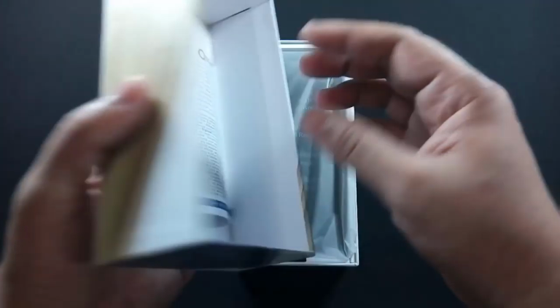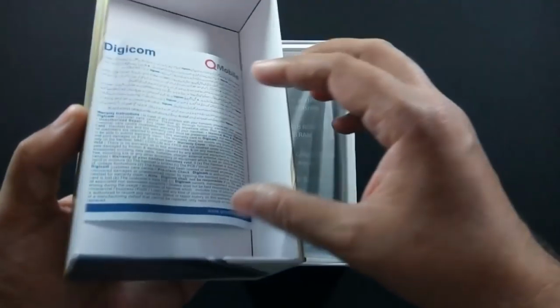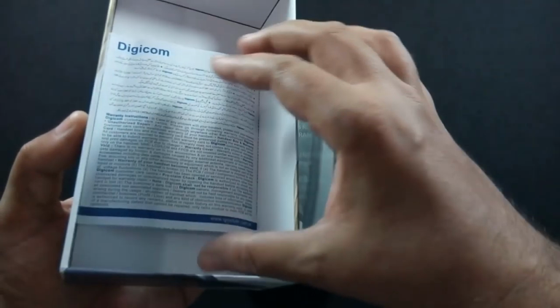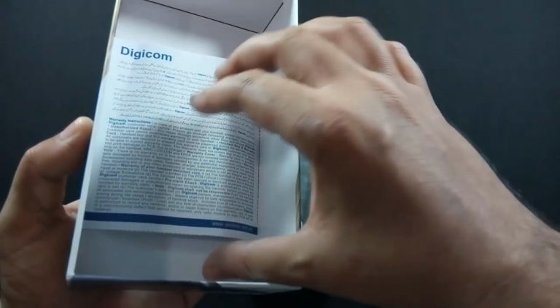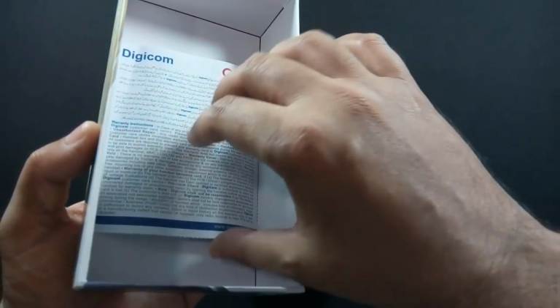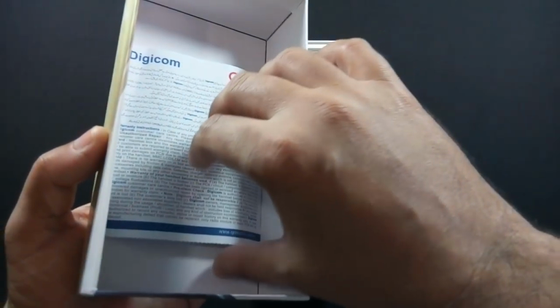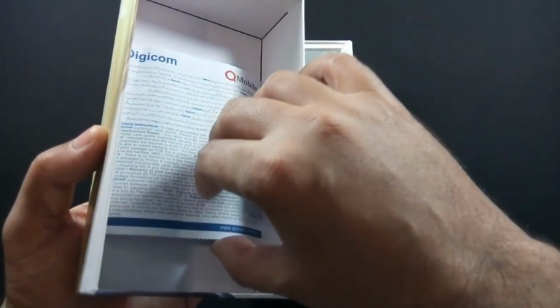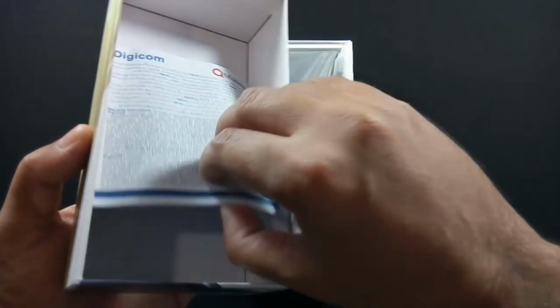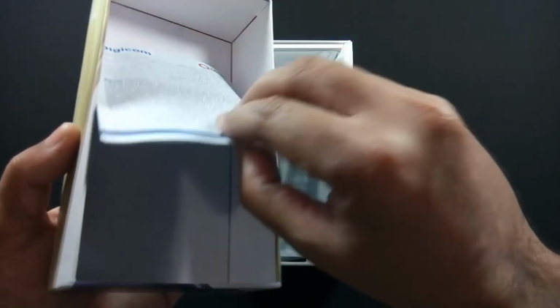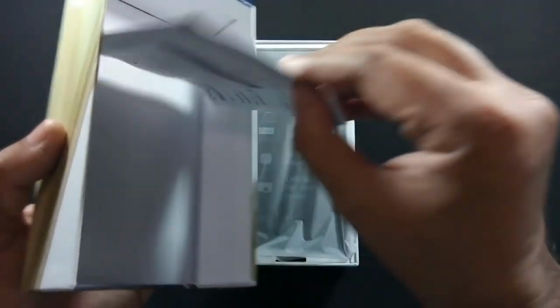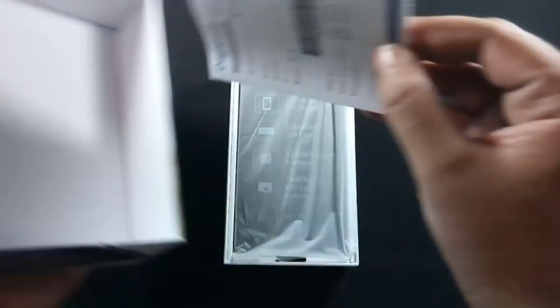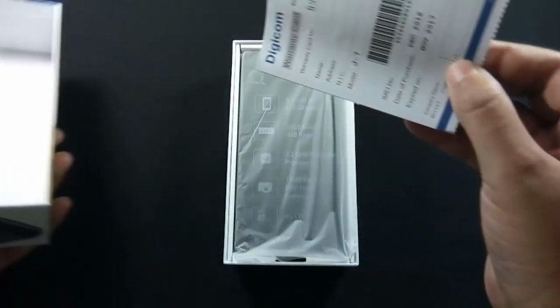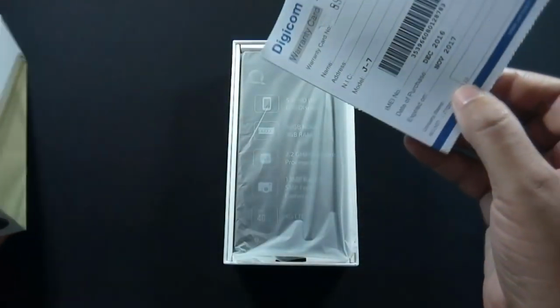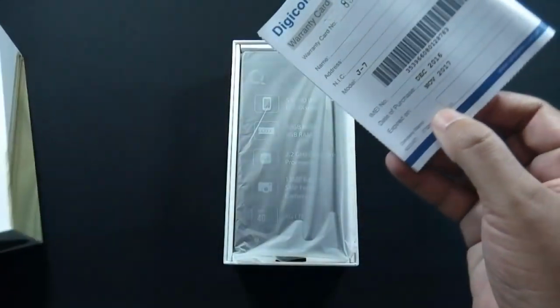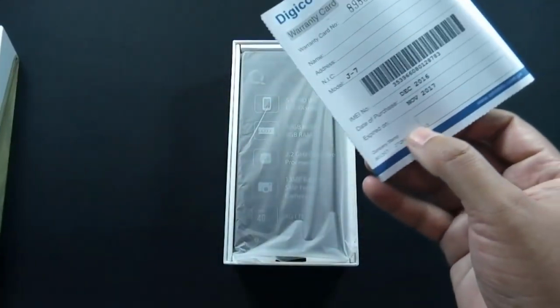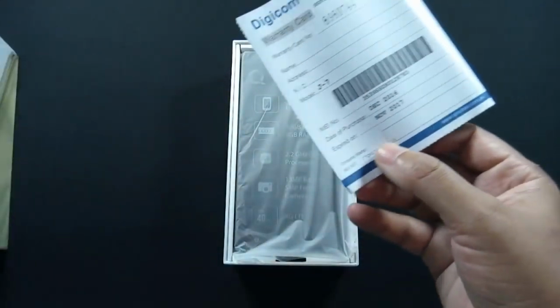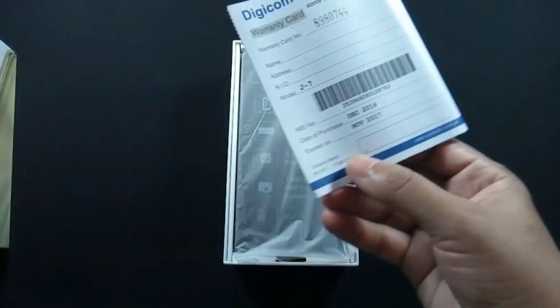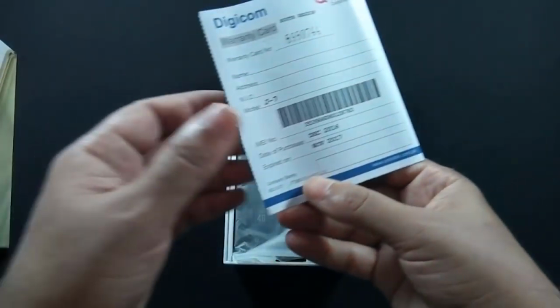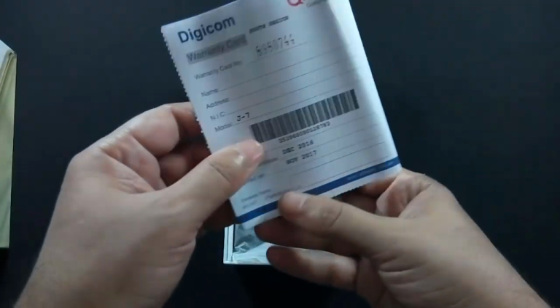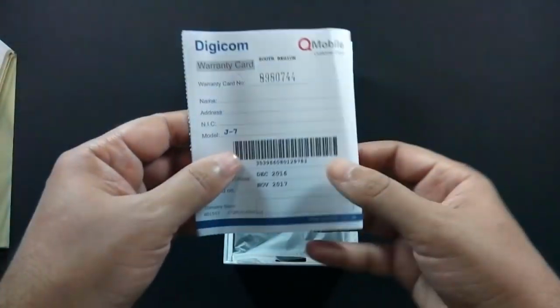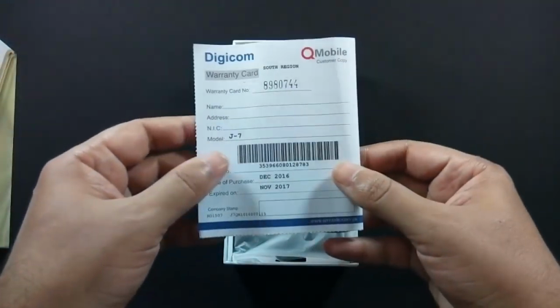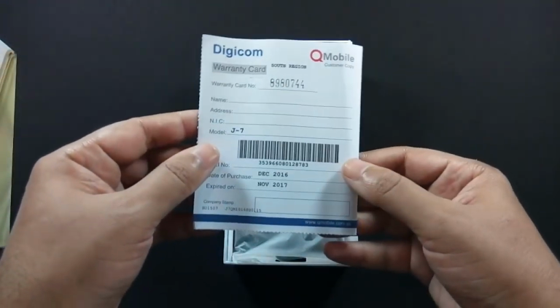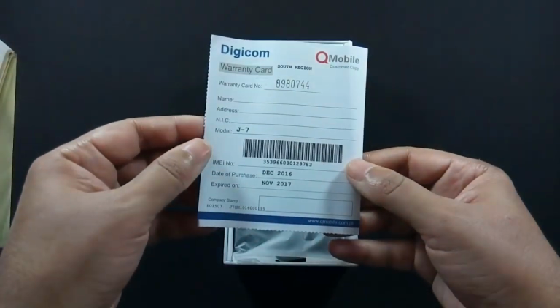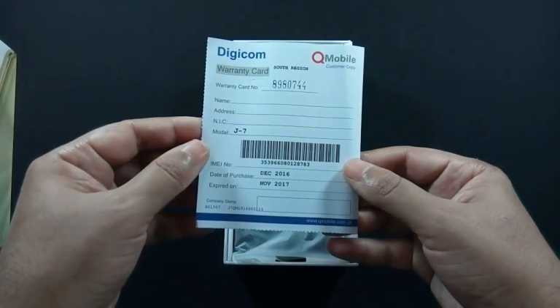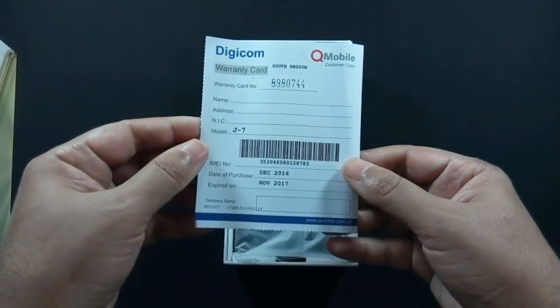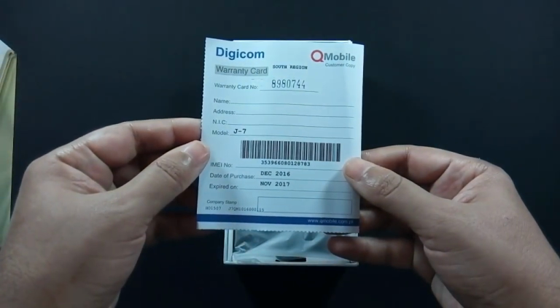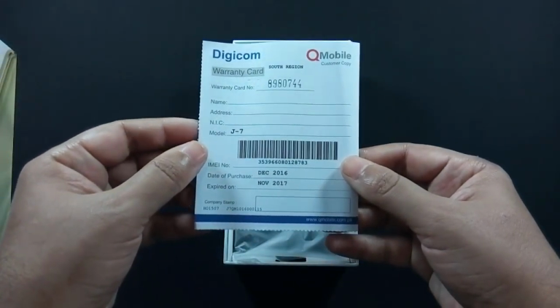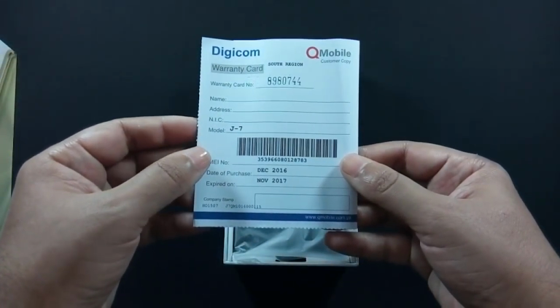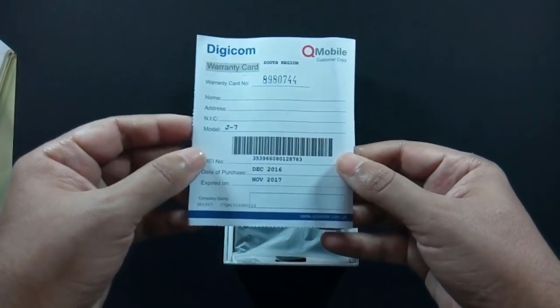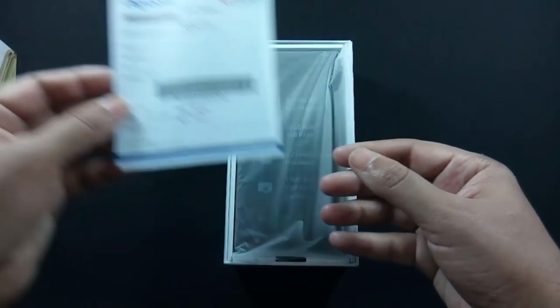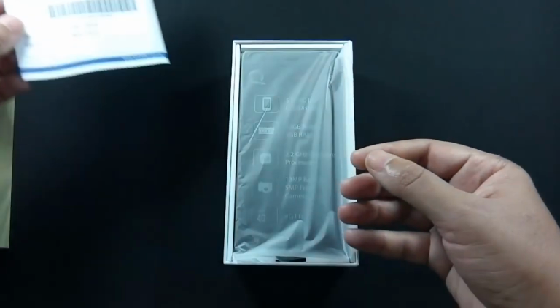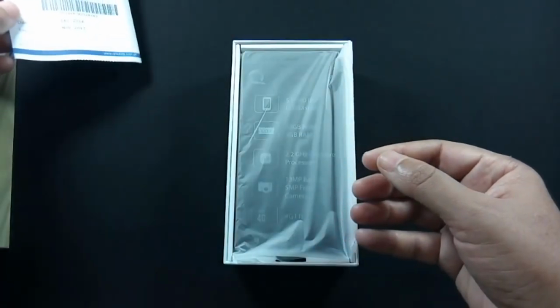I have already made an unboxing video of QMobile Noise J7 and I recommend you to watch that video as well.